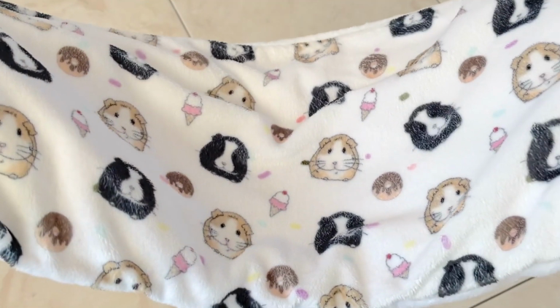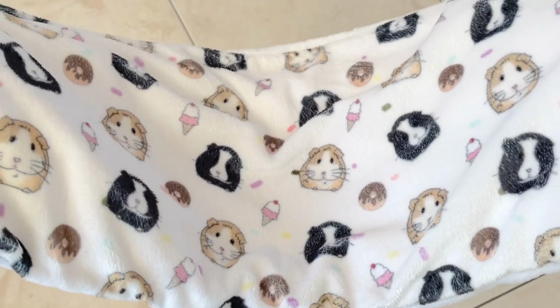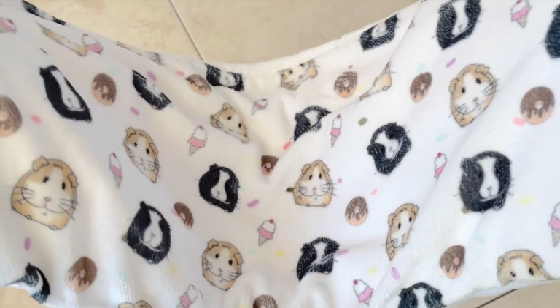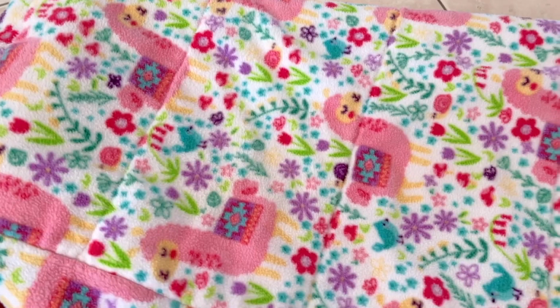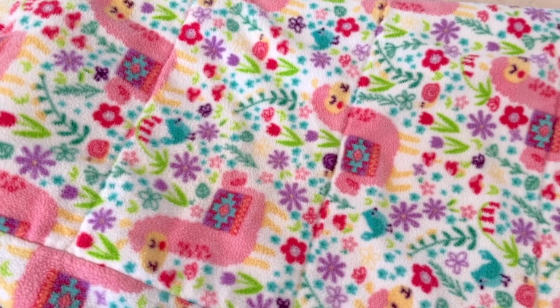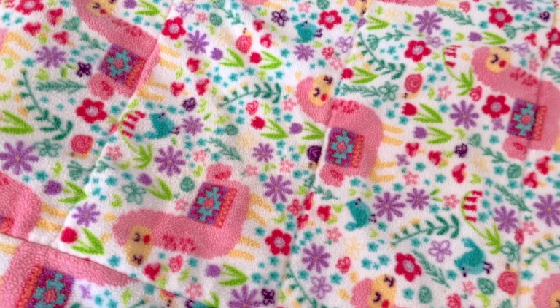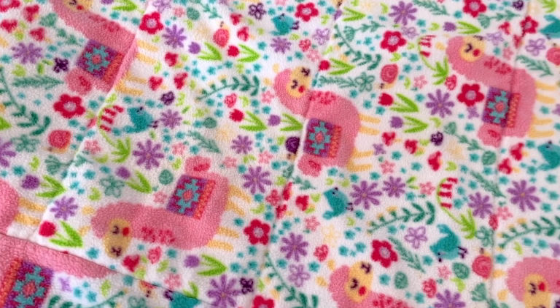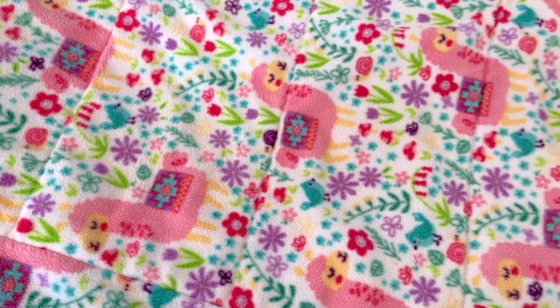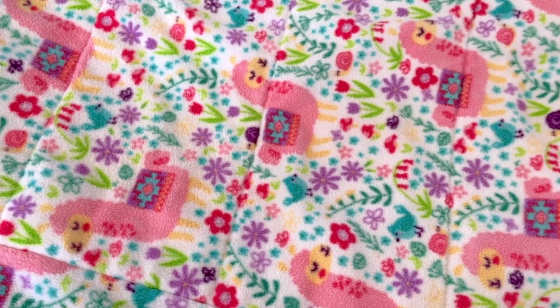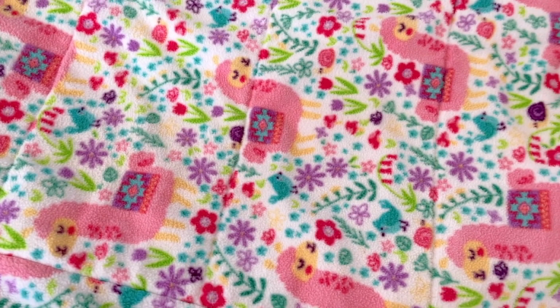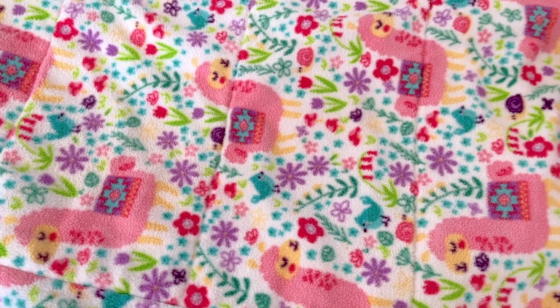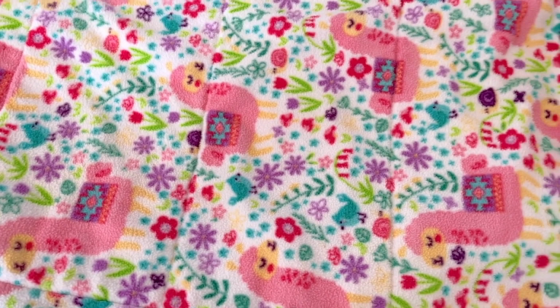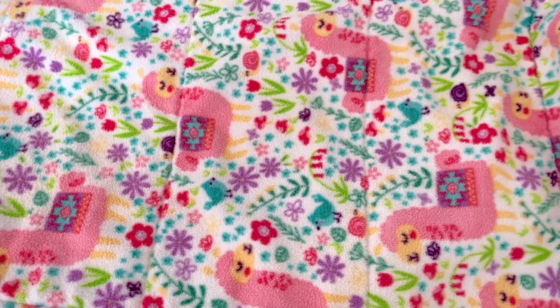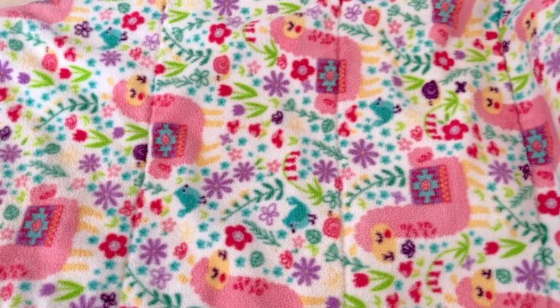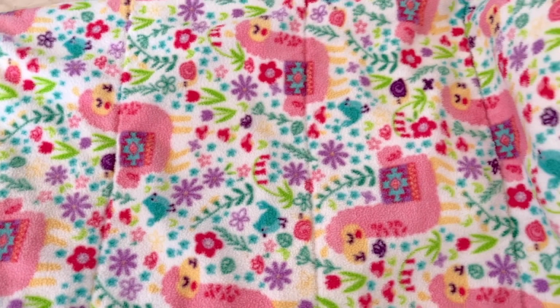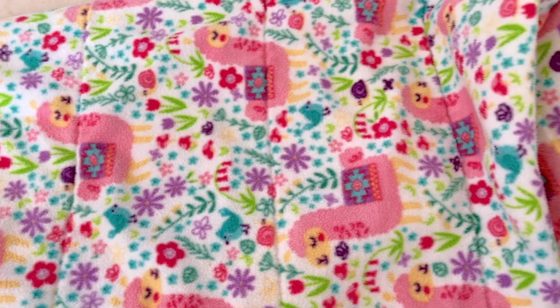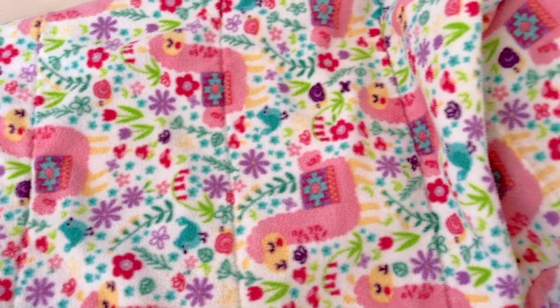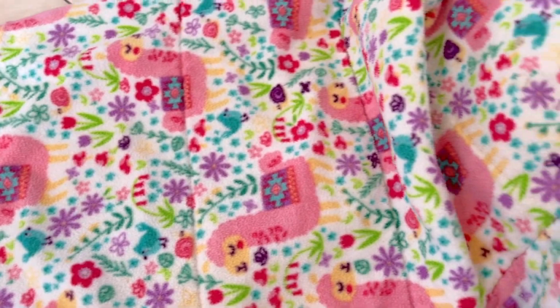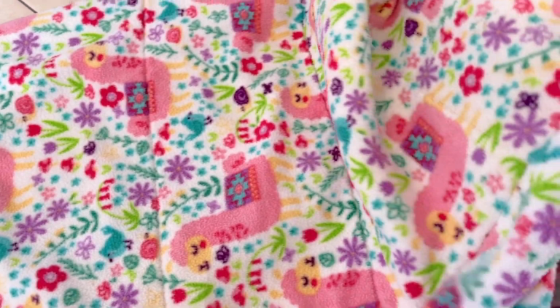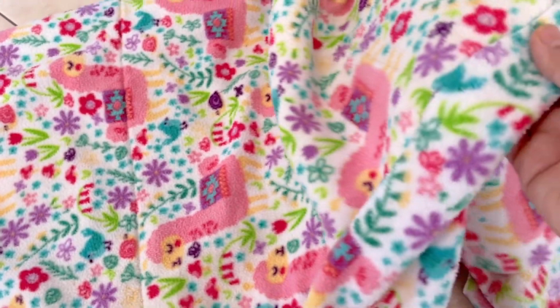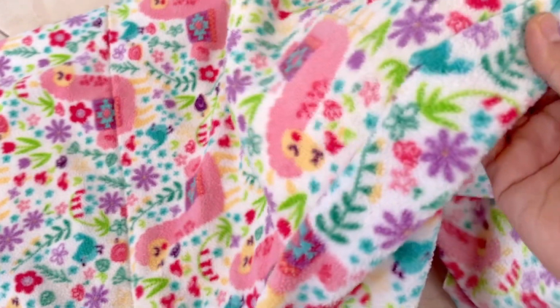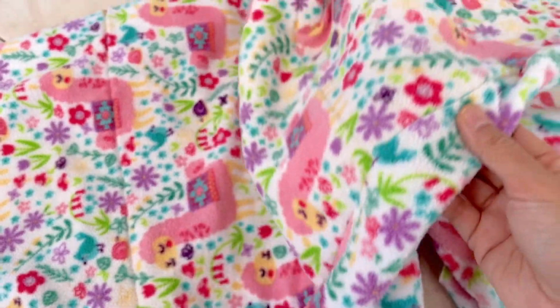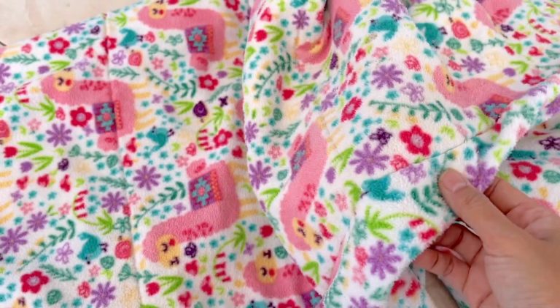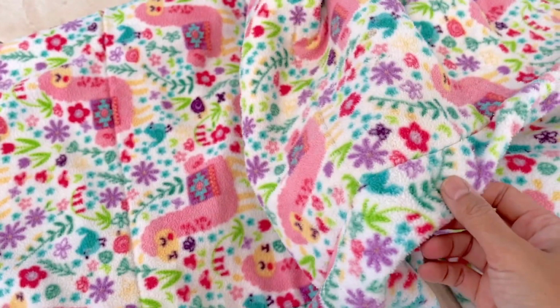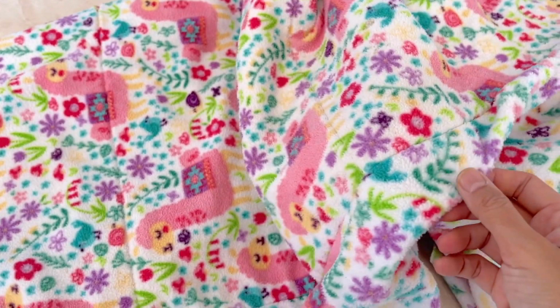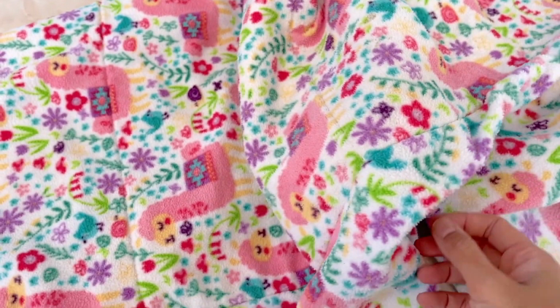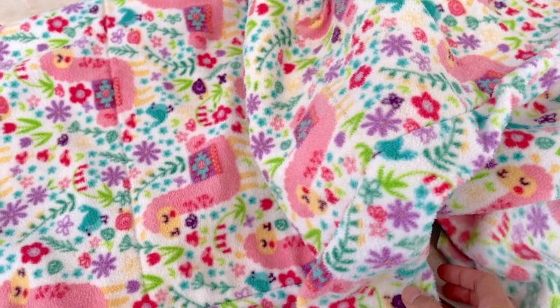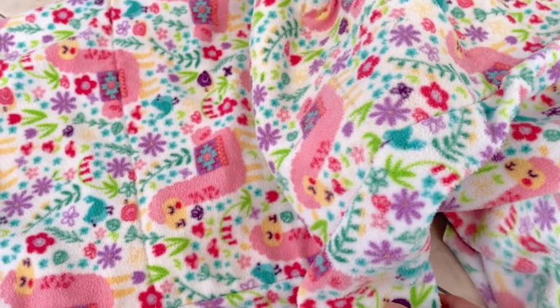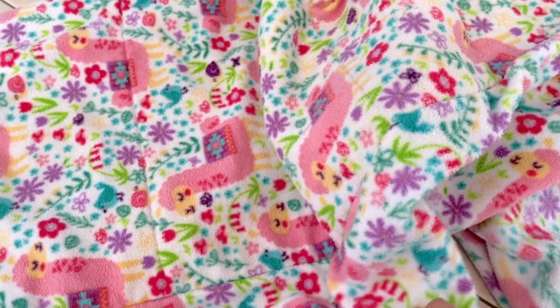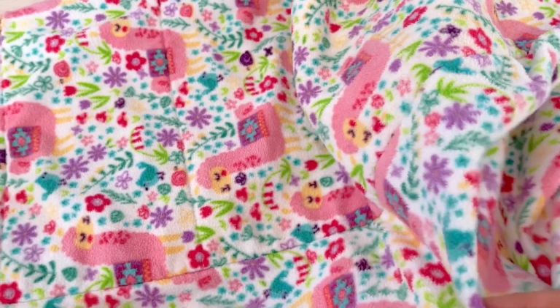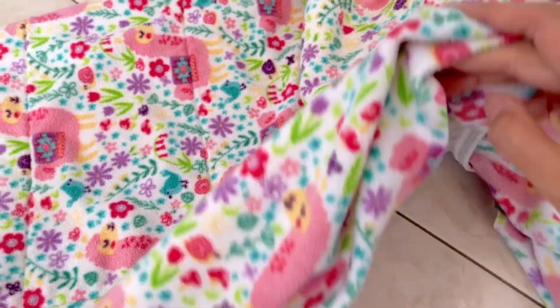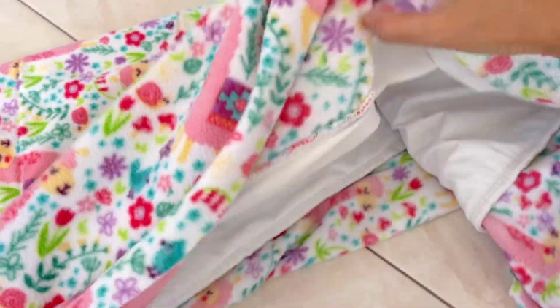Just to give you an idea, I've had this fleece for three years. As you can see, it's not damaged and still has a good level of absorption.